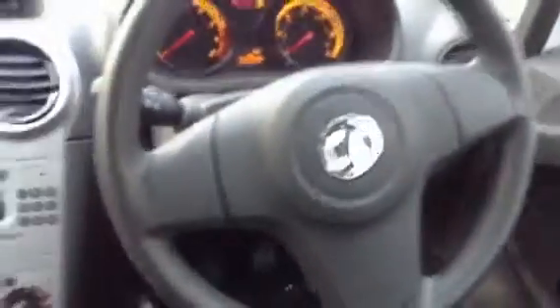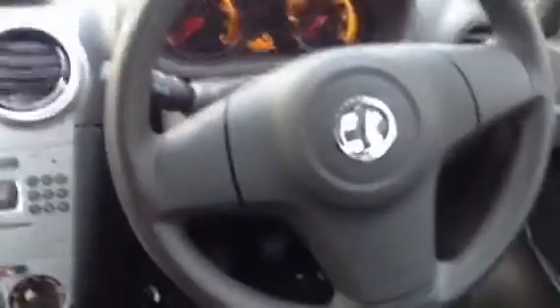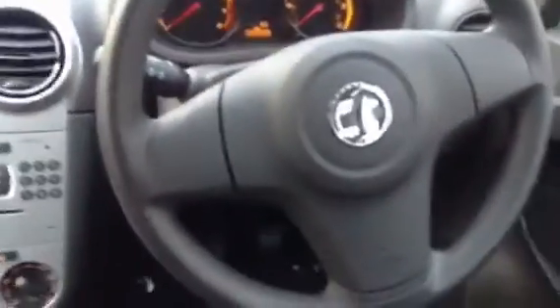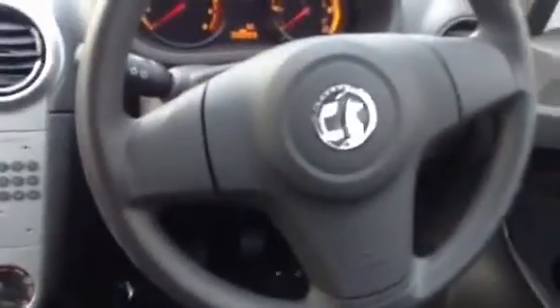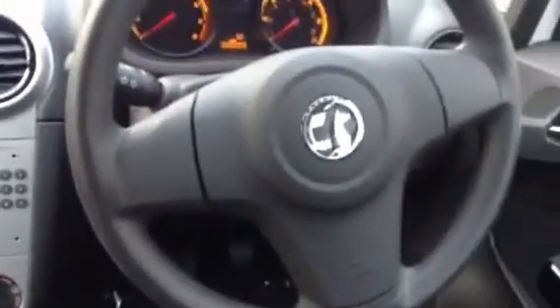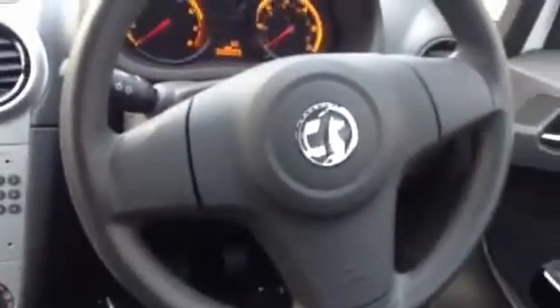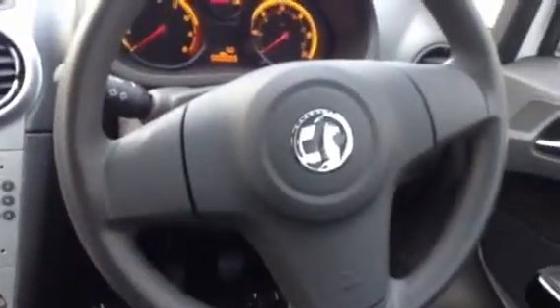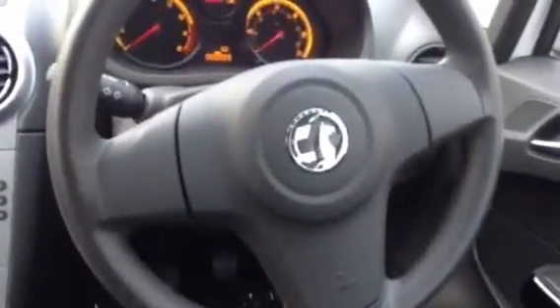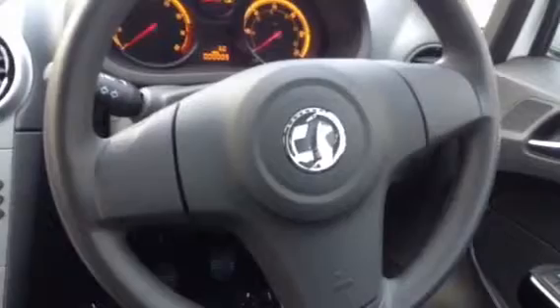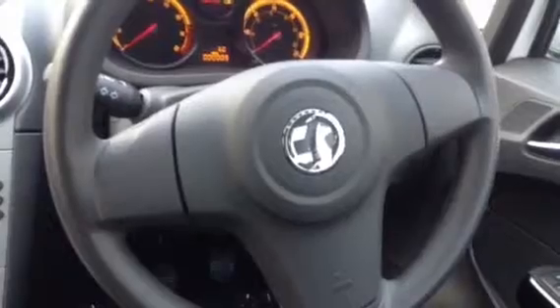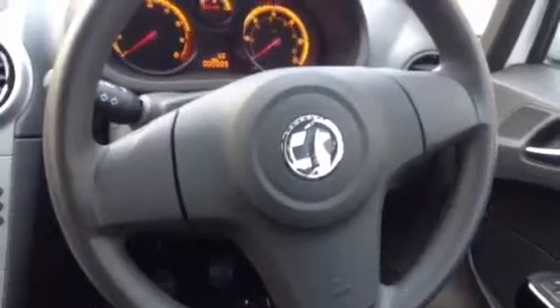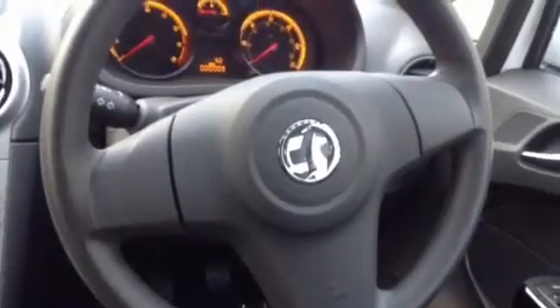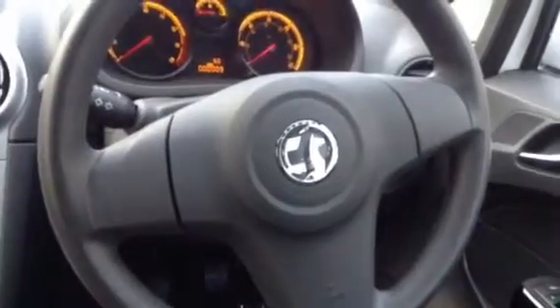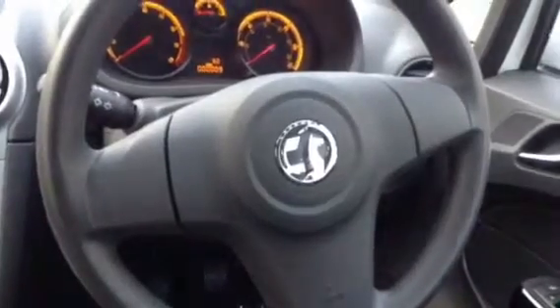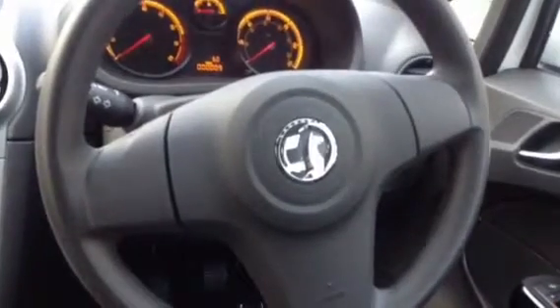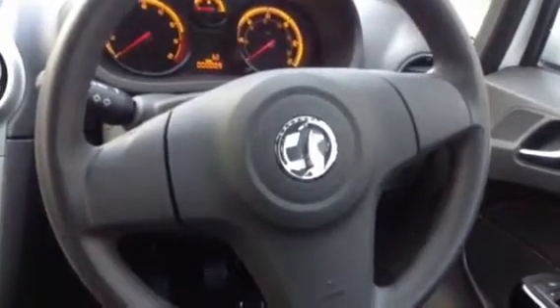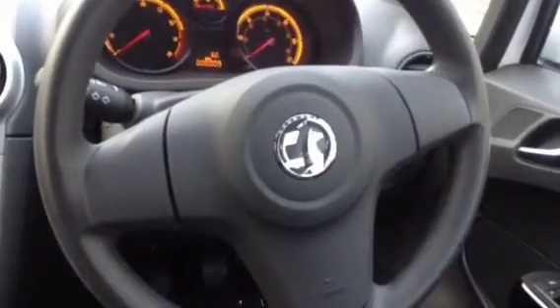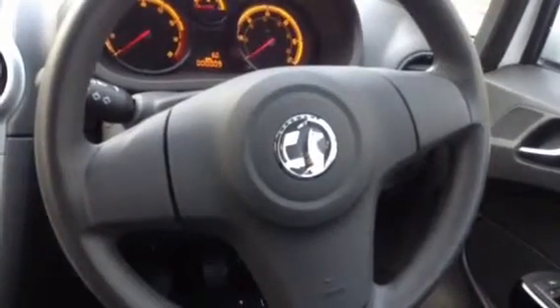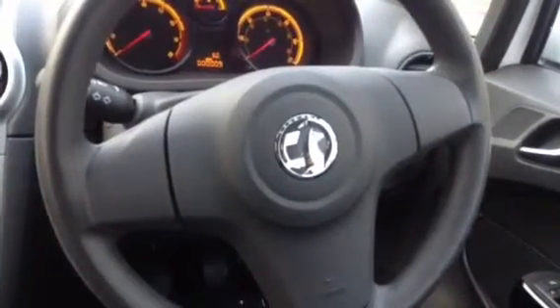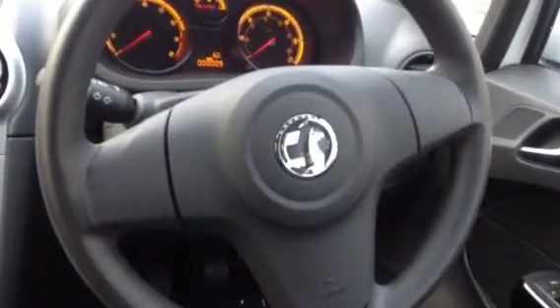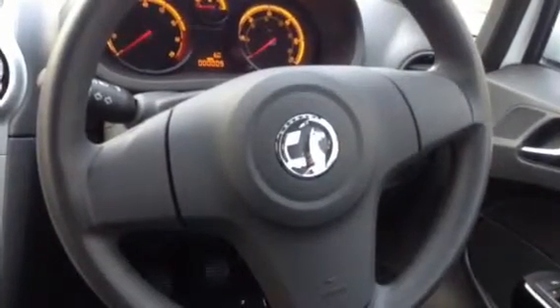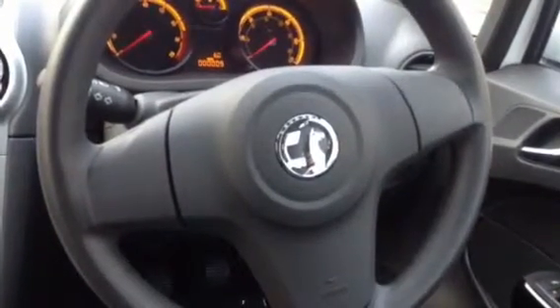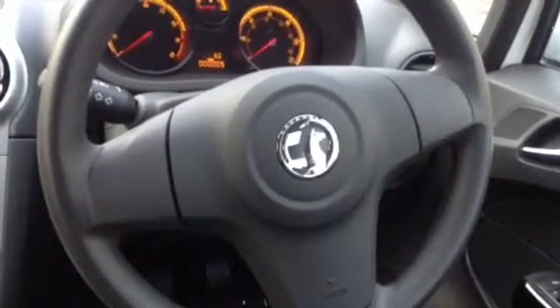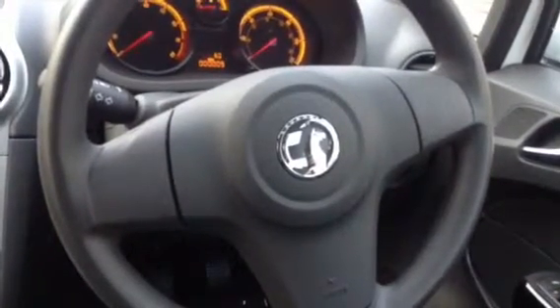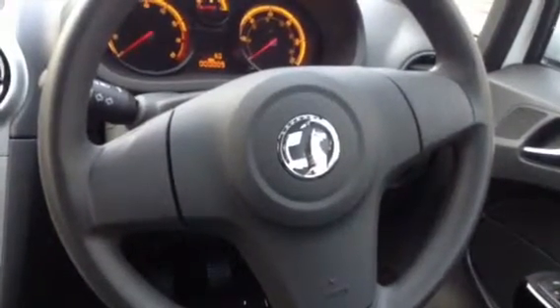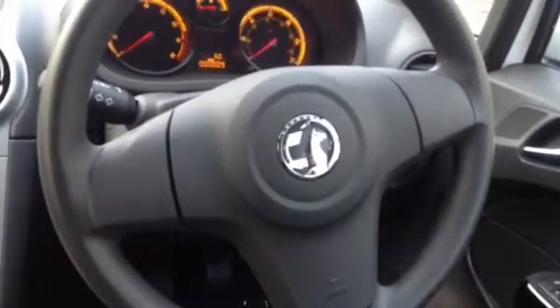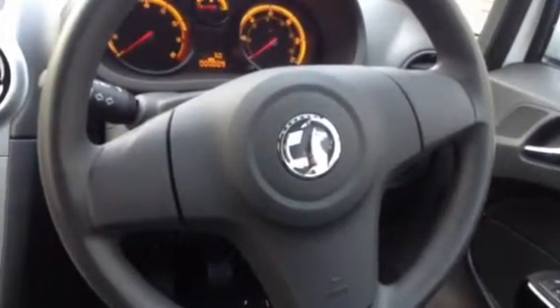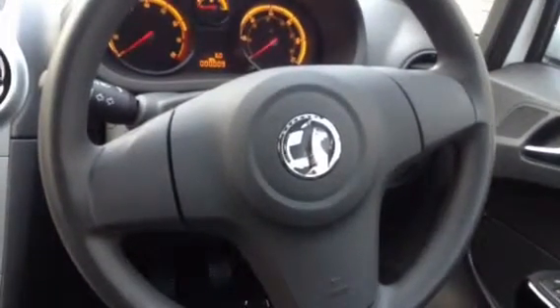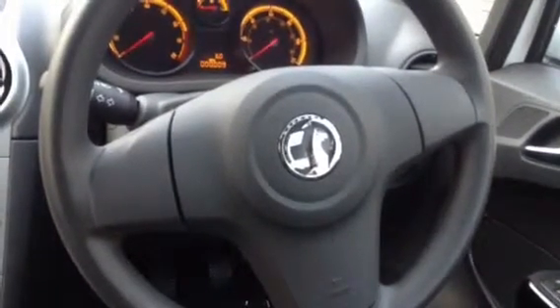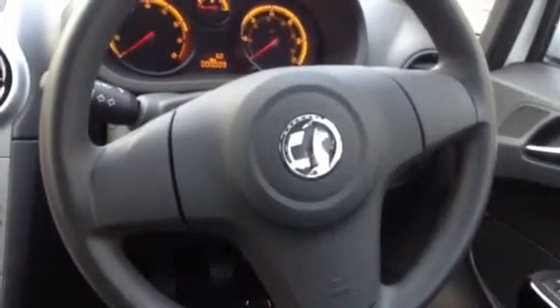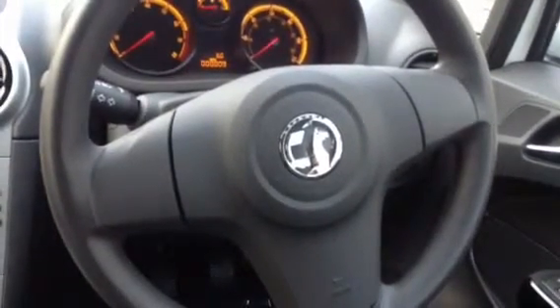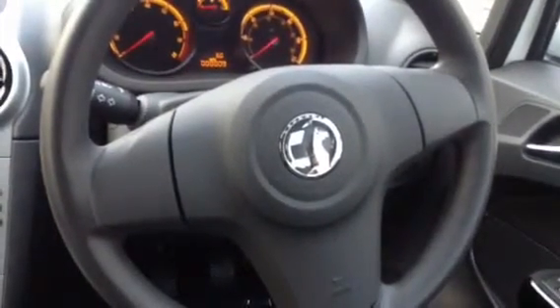The steering wheel is adjustable — you can pull it towards you, push it away or move it up and down, whichever is most comfortable for you.